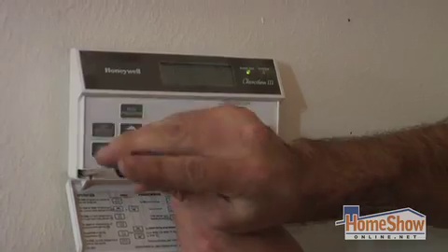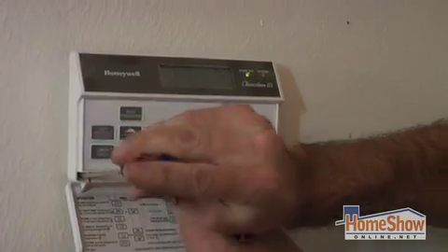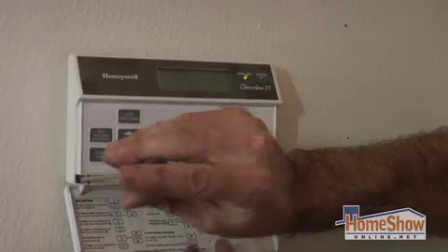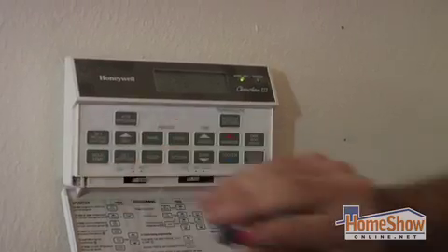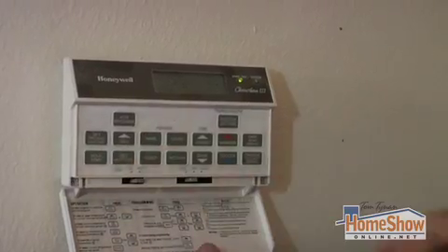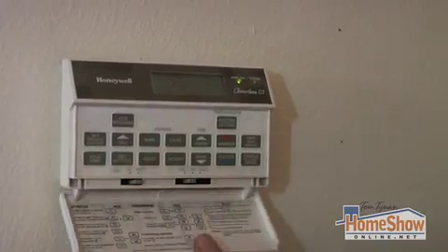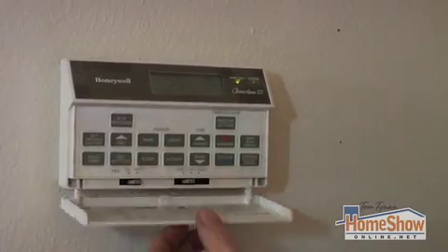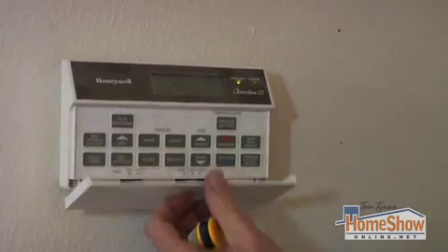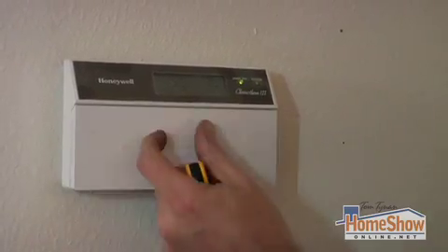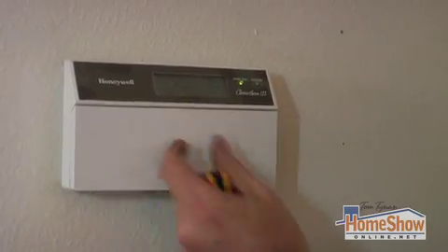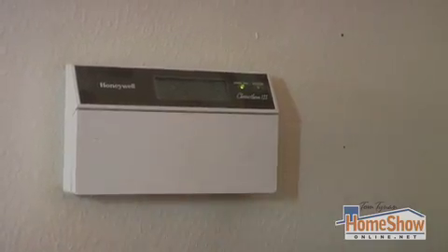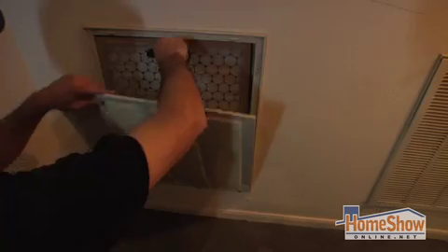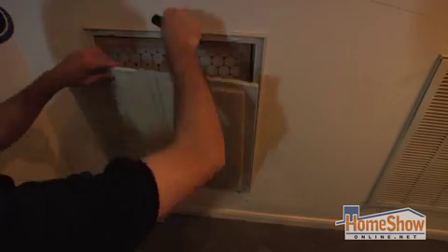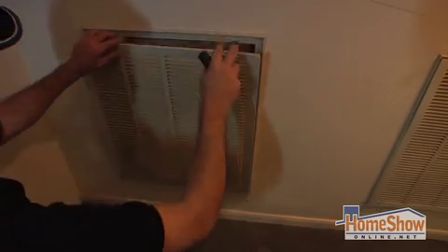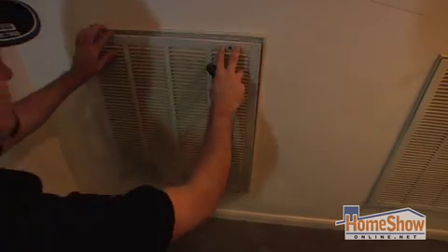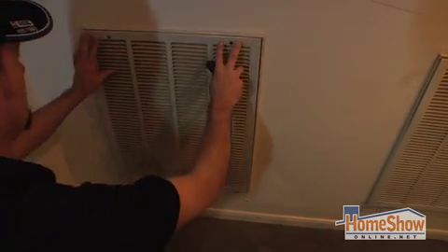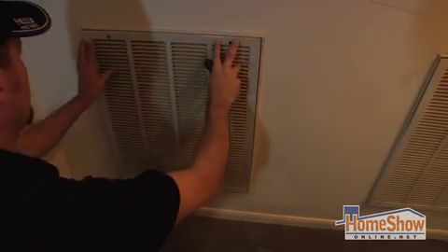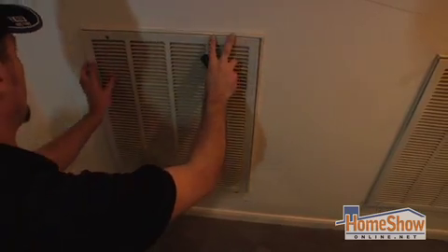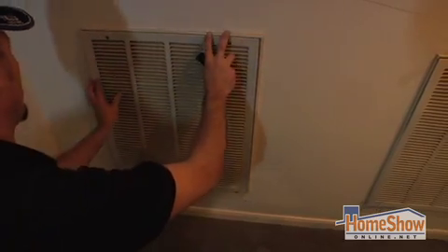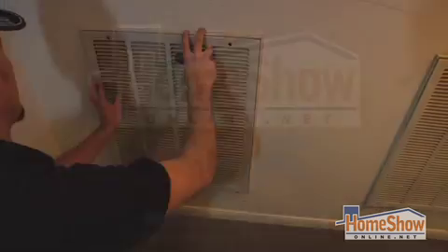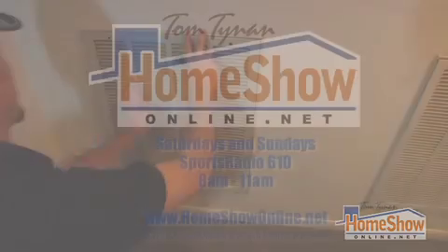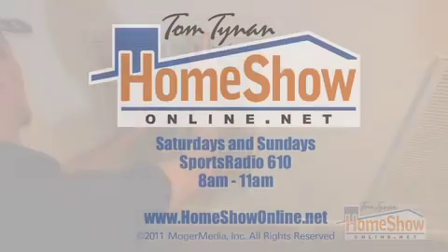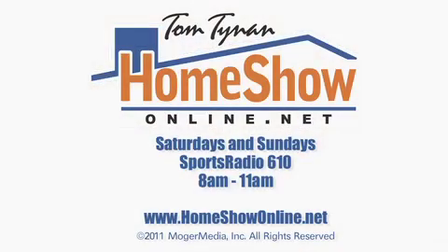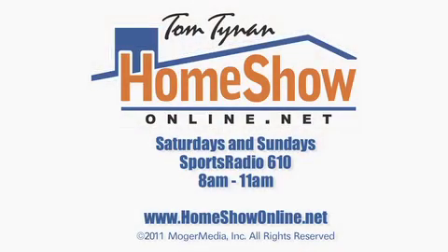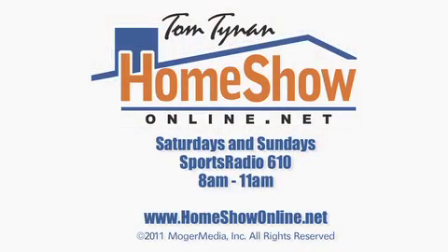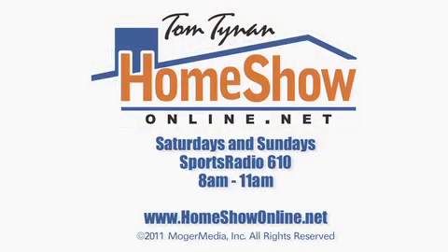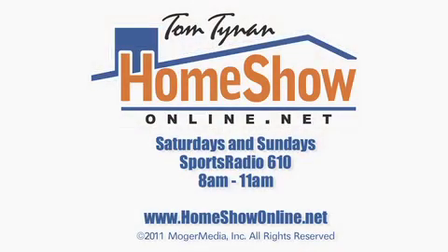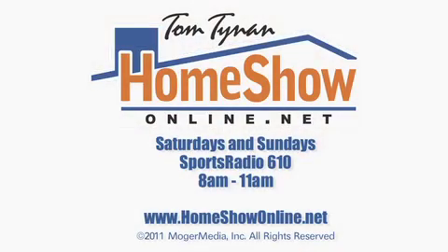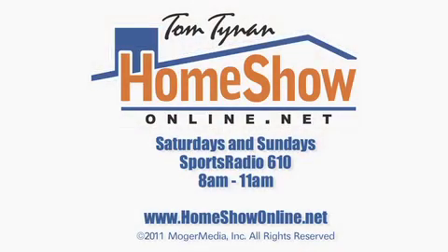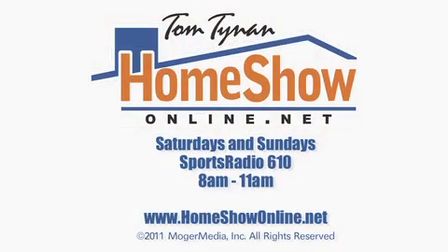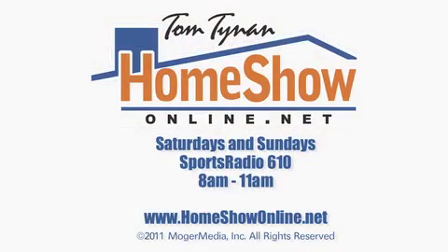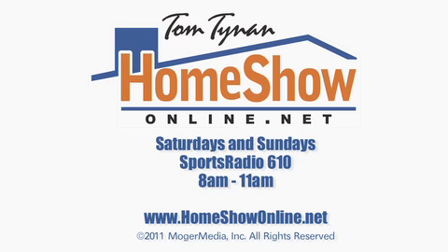Keep the absolute comfort of your home intact with the help from Absolute Comfort Air. For Home Show Online, I'm Tom Tymon.